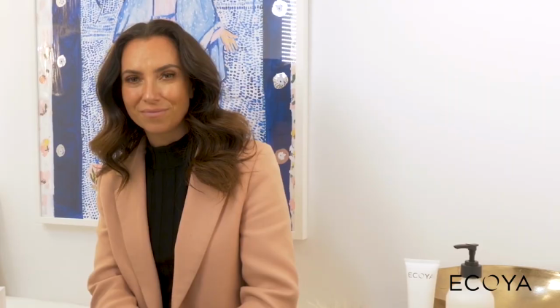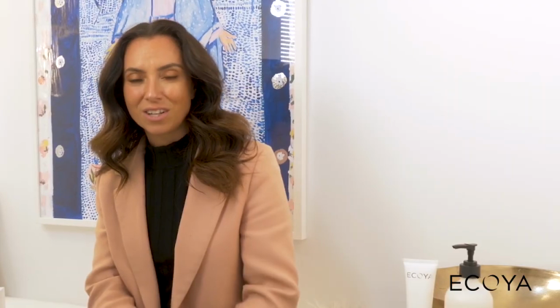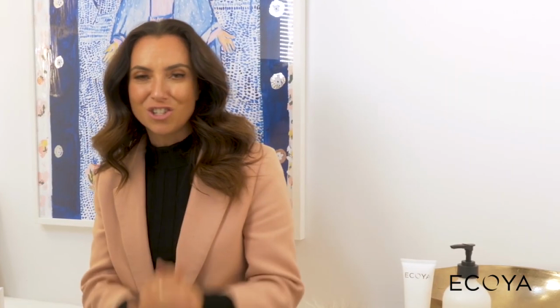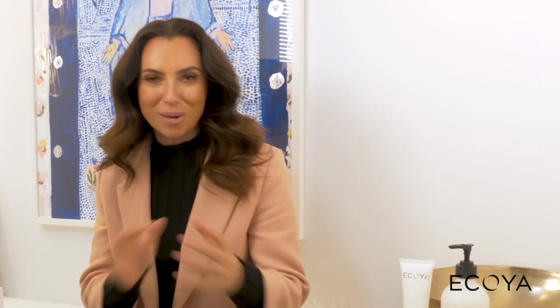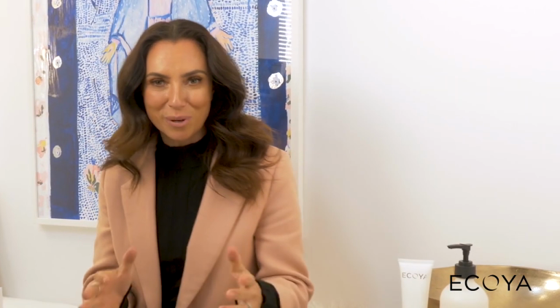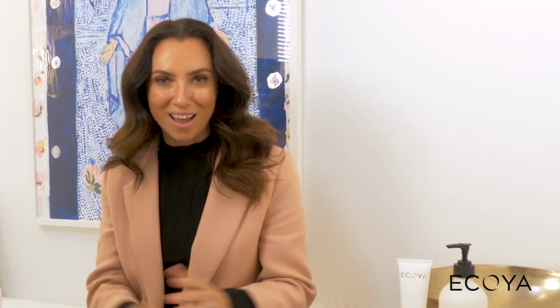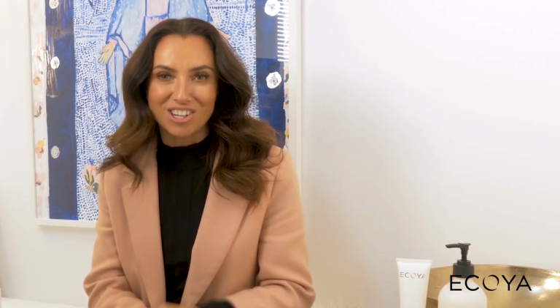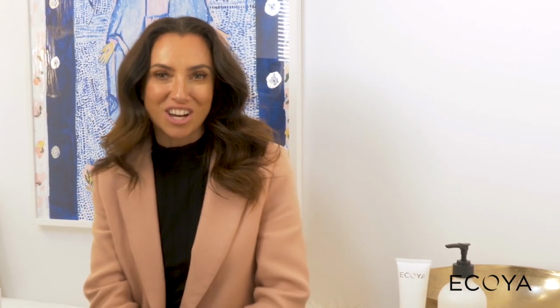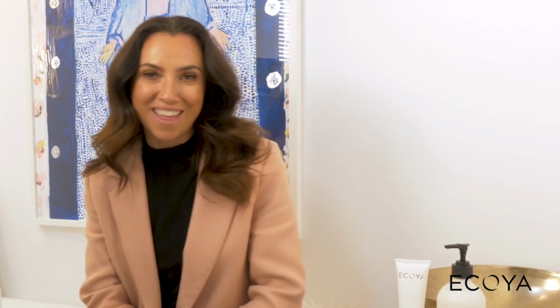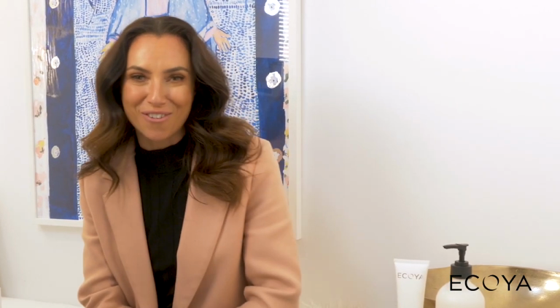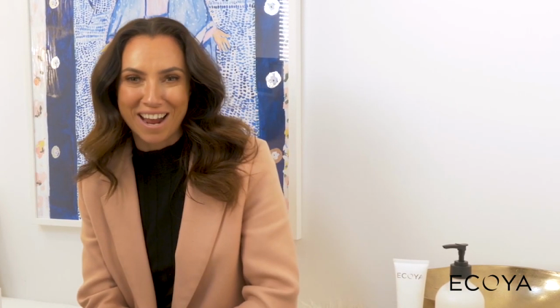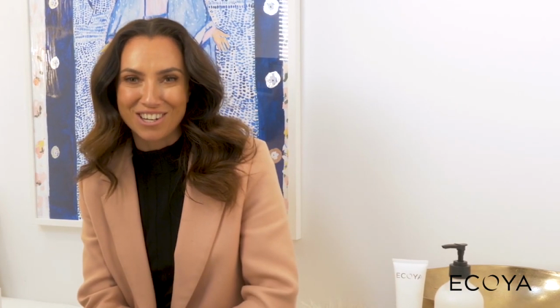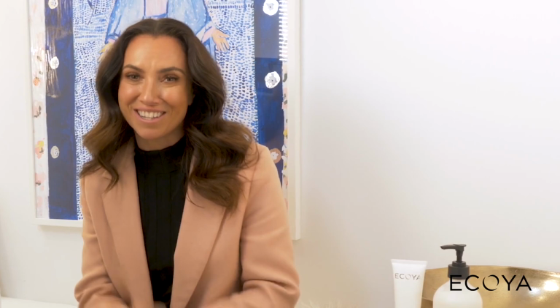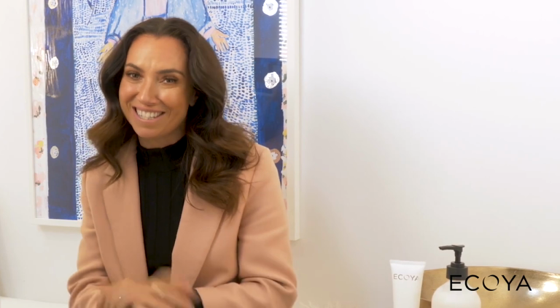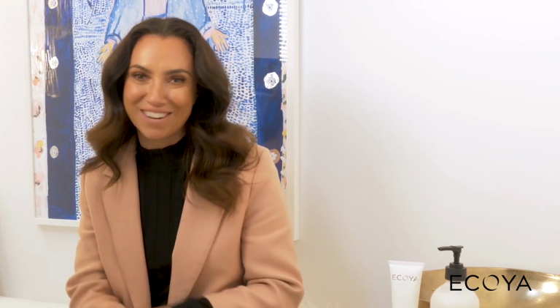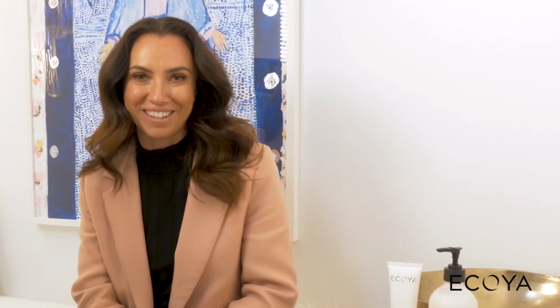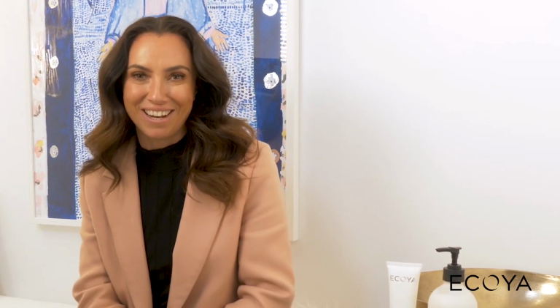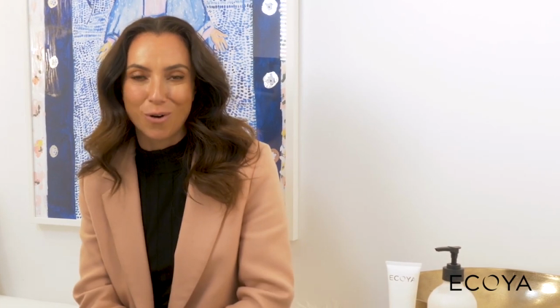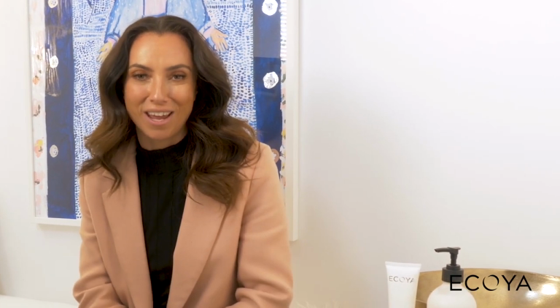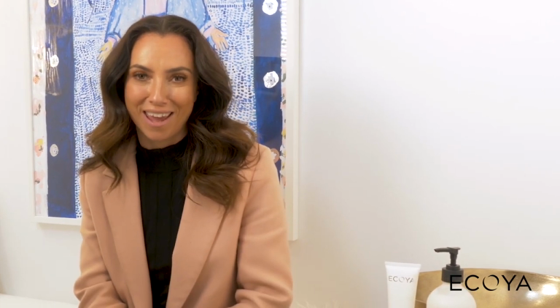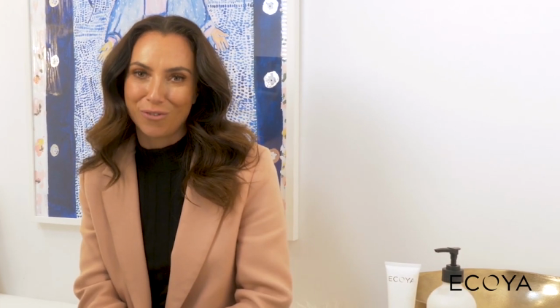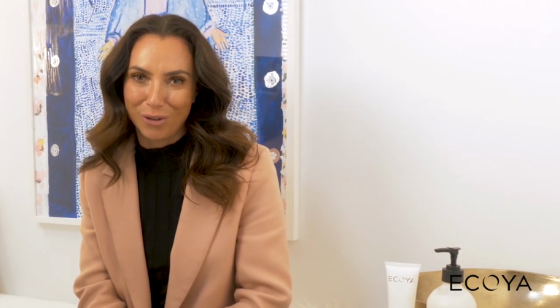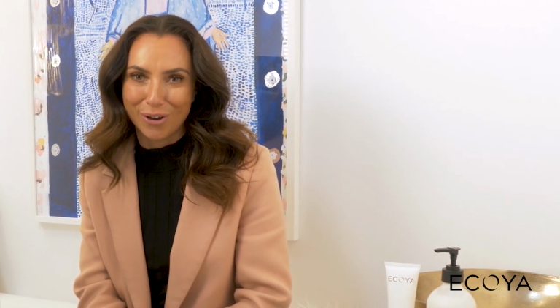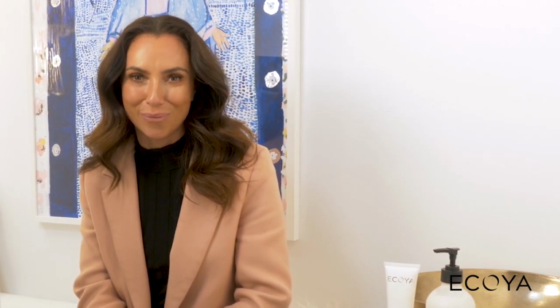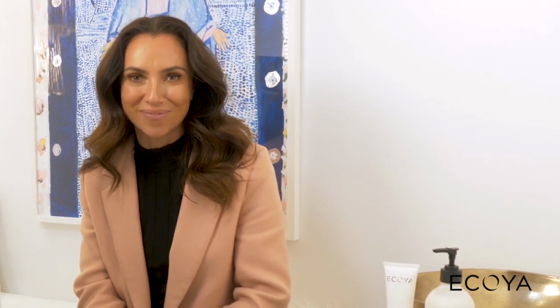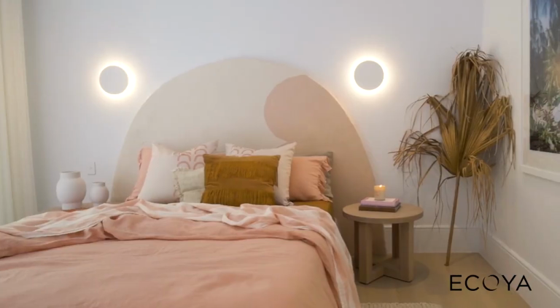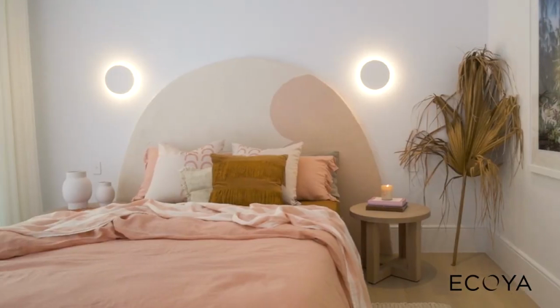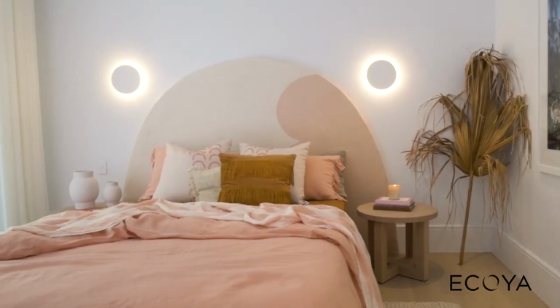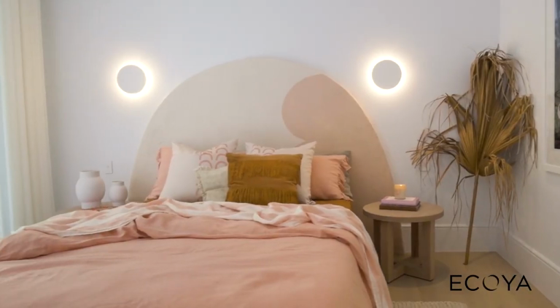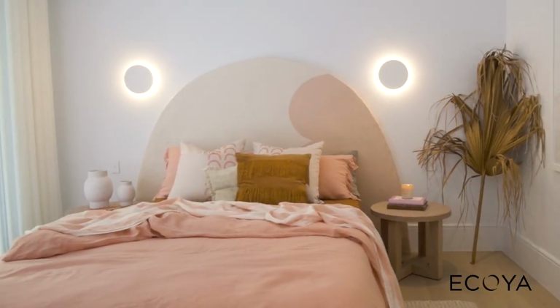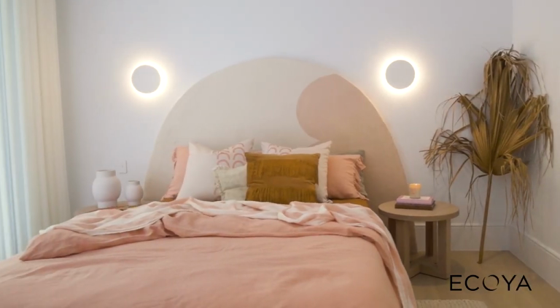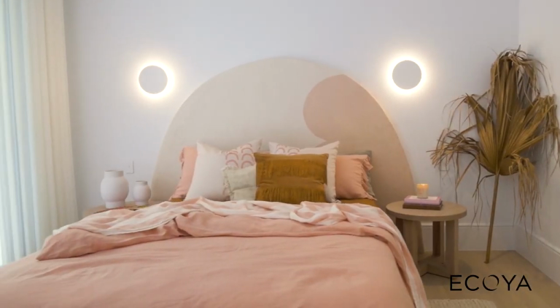So jump online, check out their range — there's definitely an Akoya candle for your home. Thank you, bye bye!